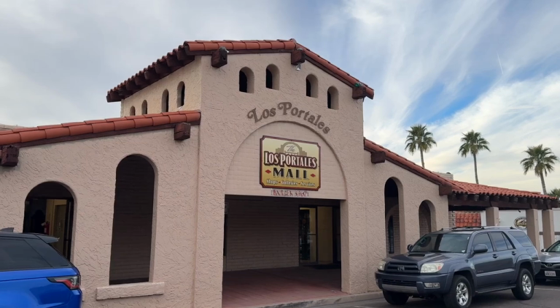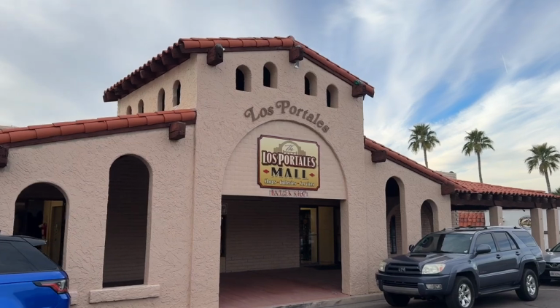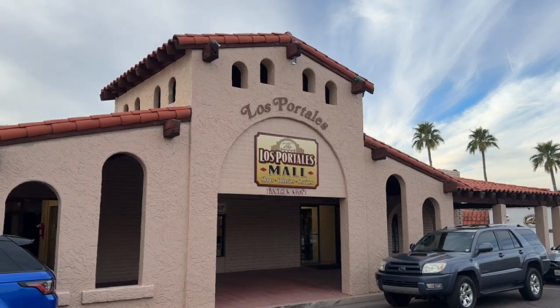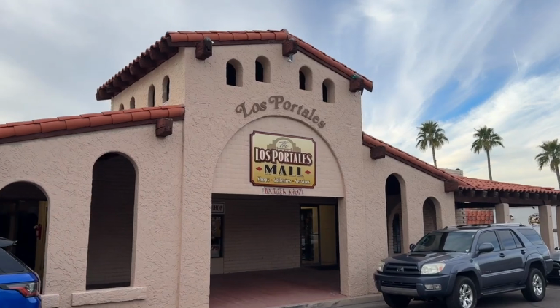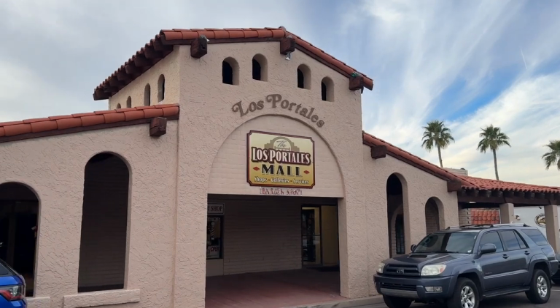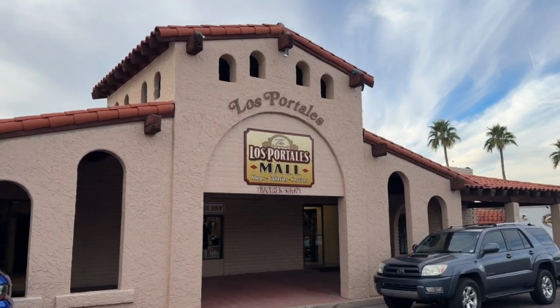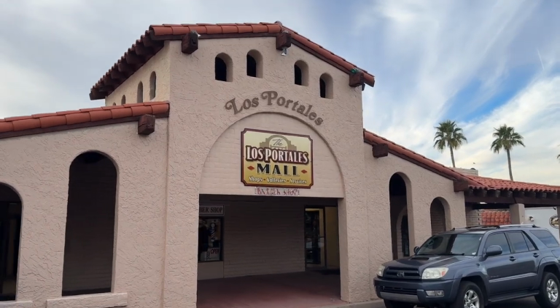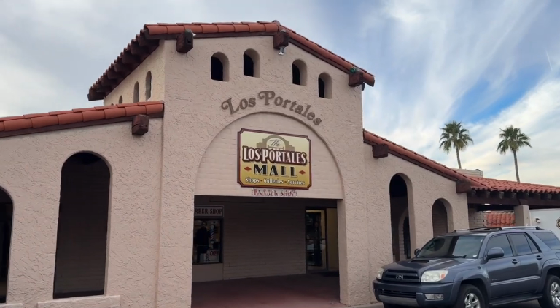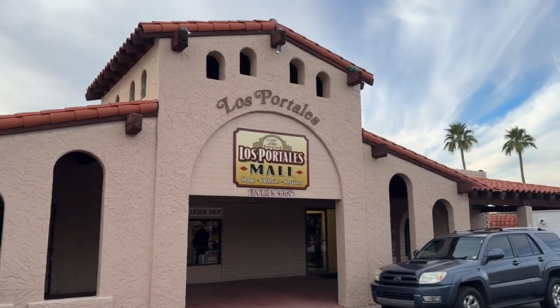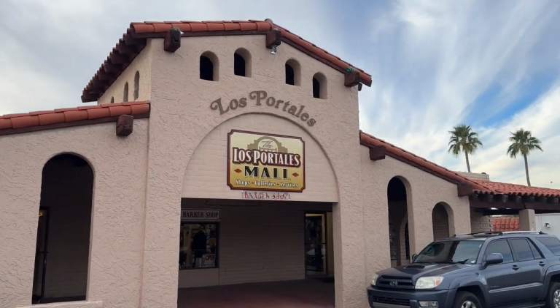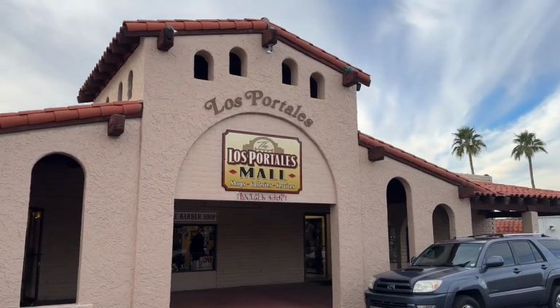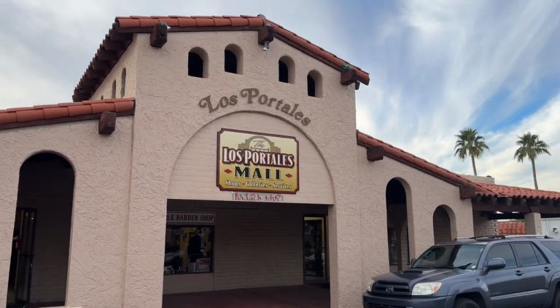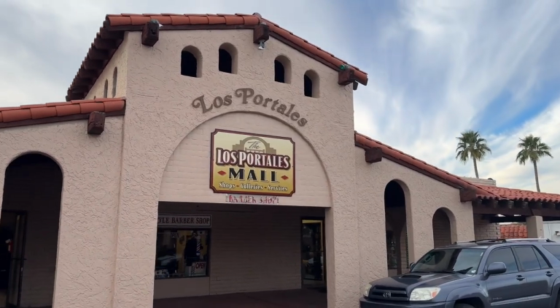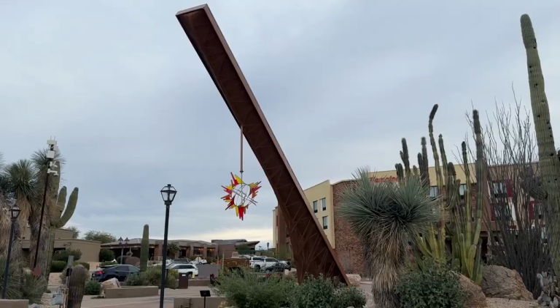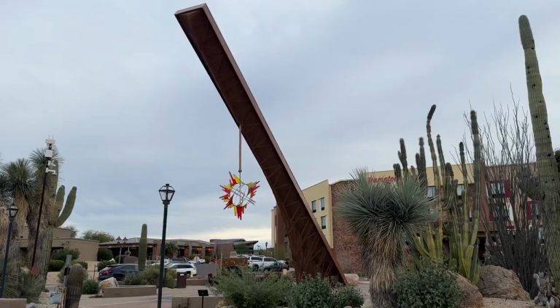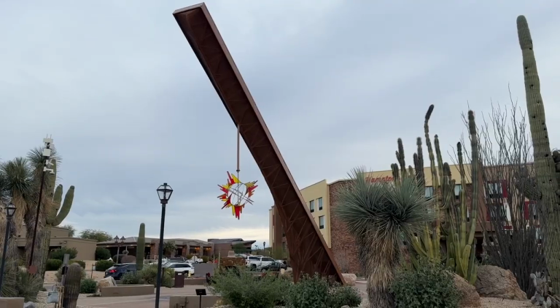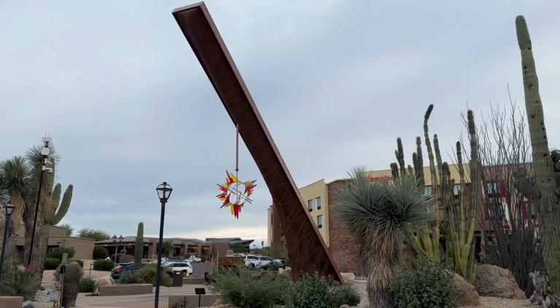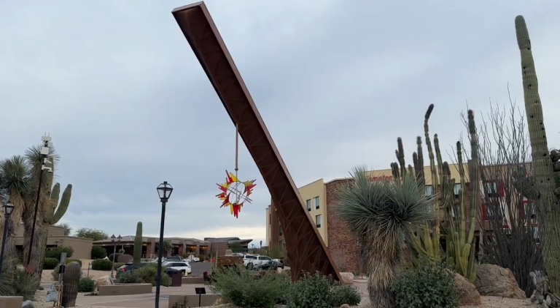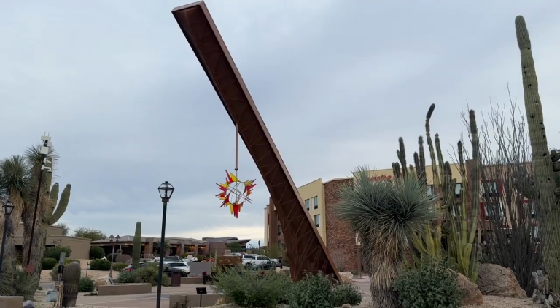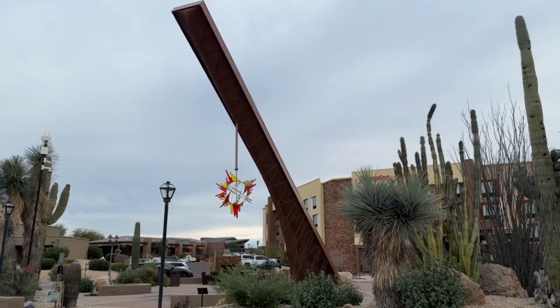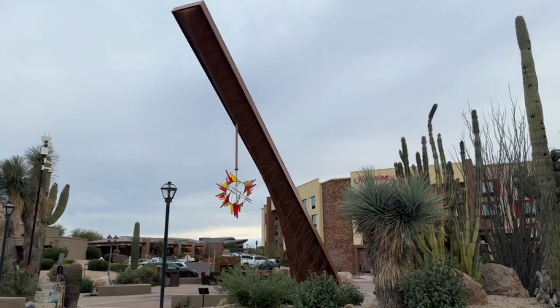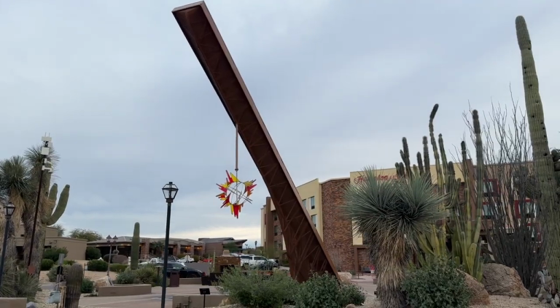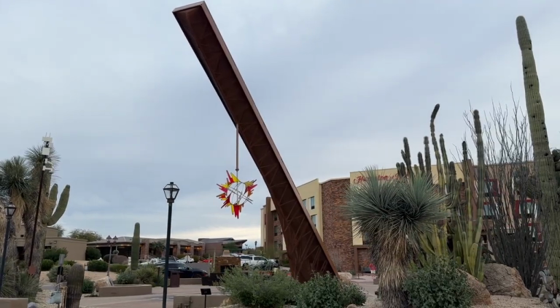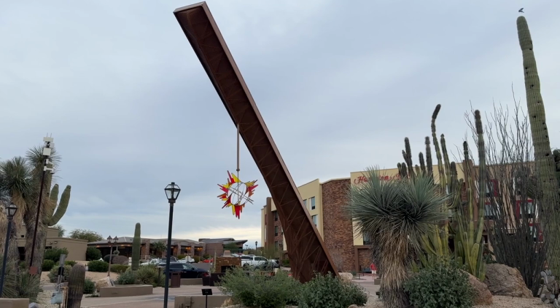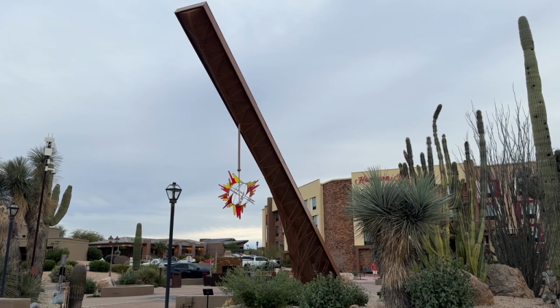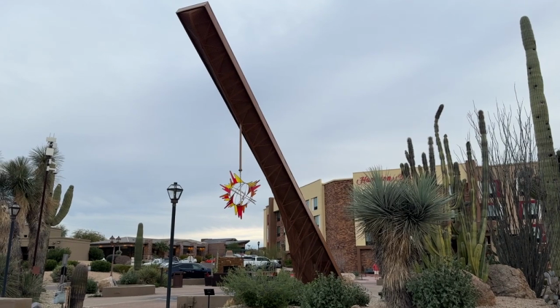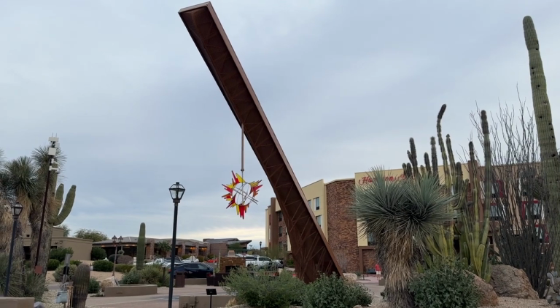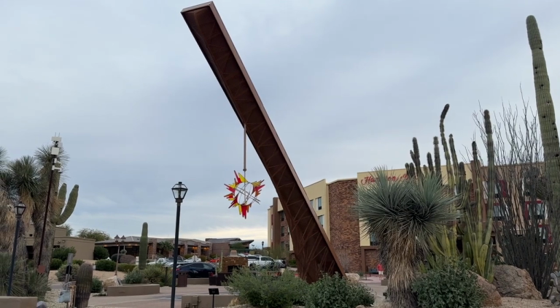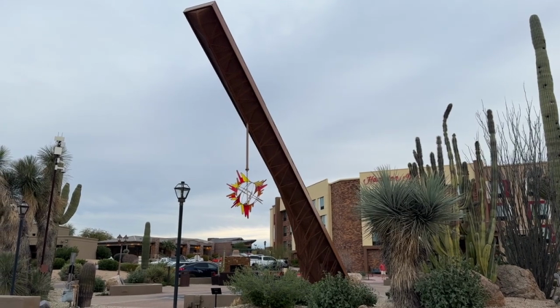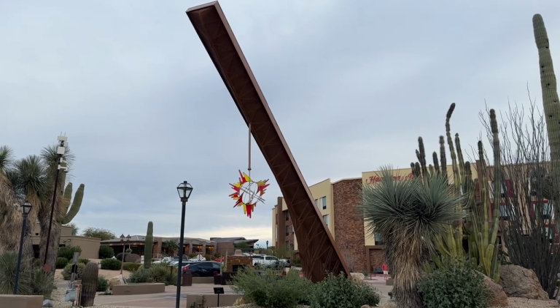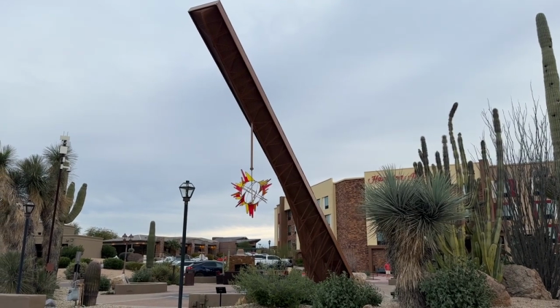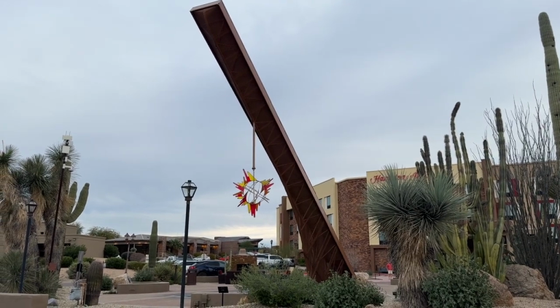Hello everyone and welcome to the Los Portales Mall. This mall is located right next to Giant Sundial in Cave Creek, Arizona.